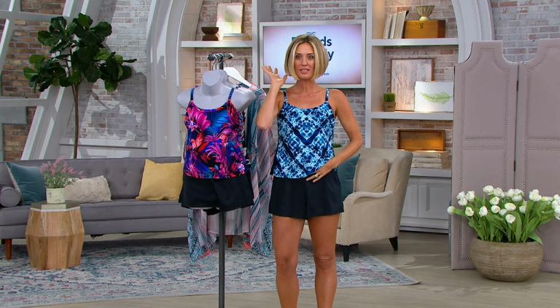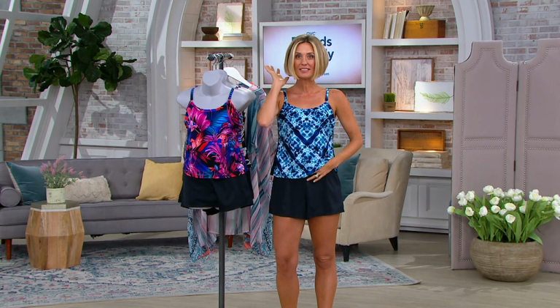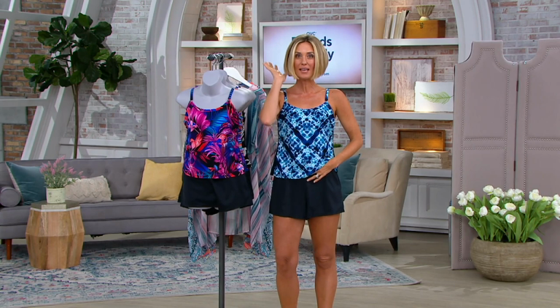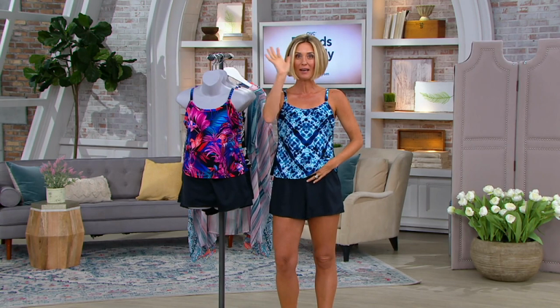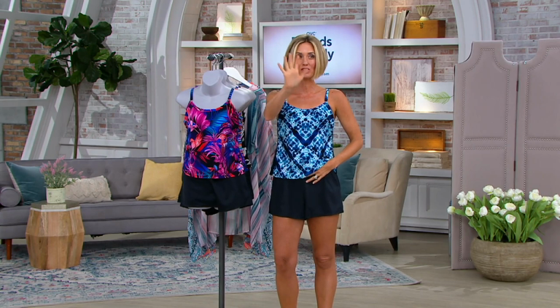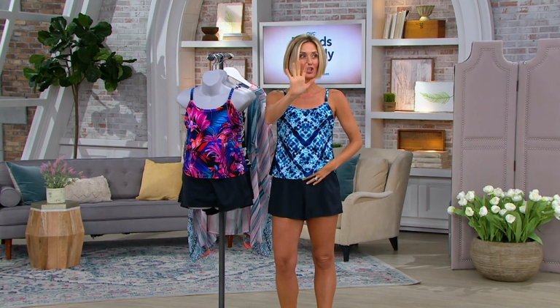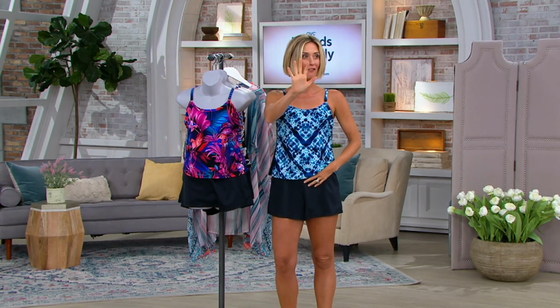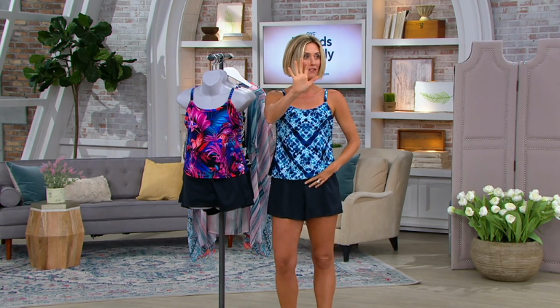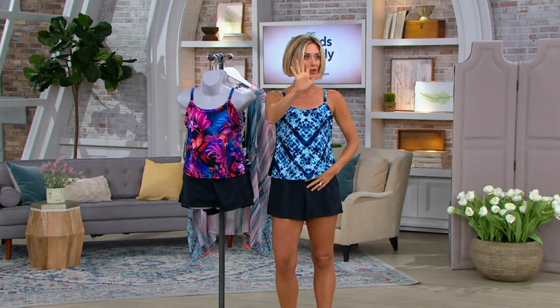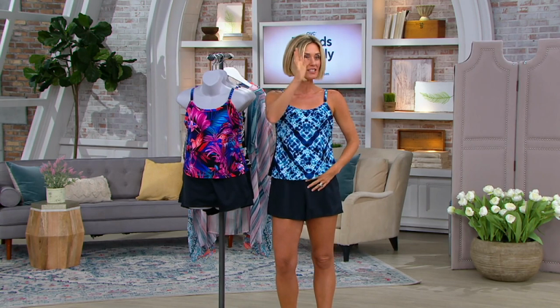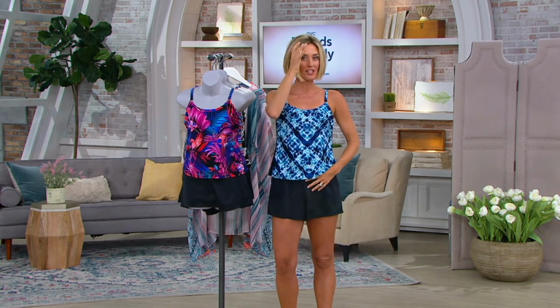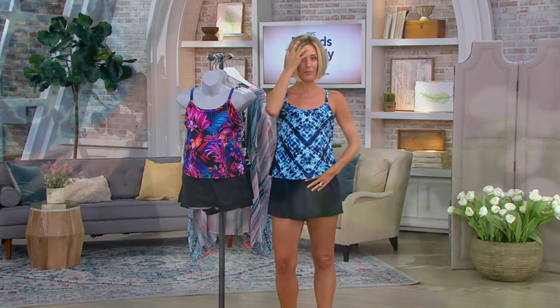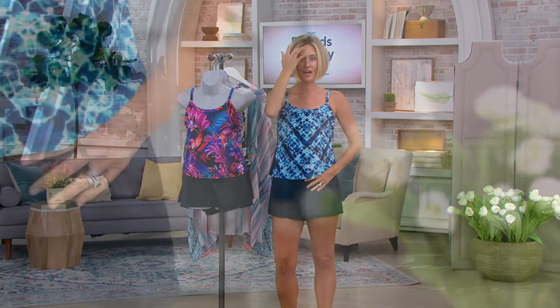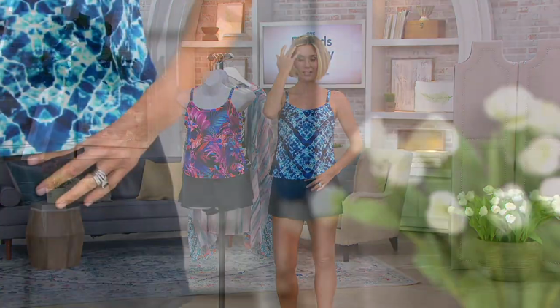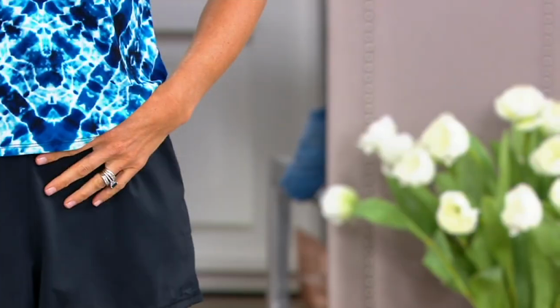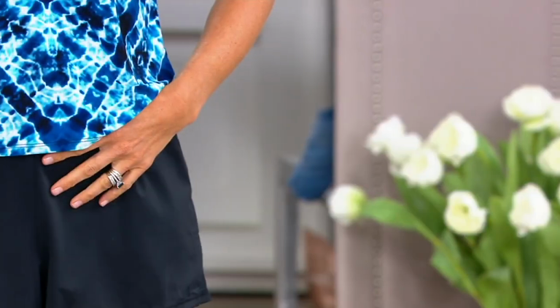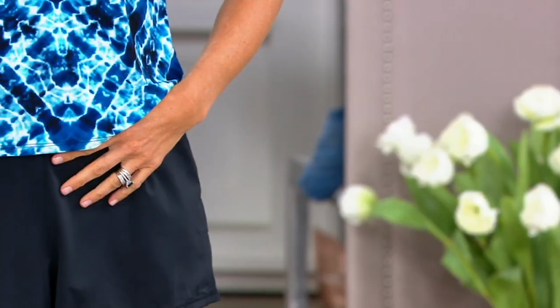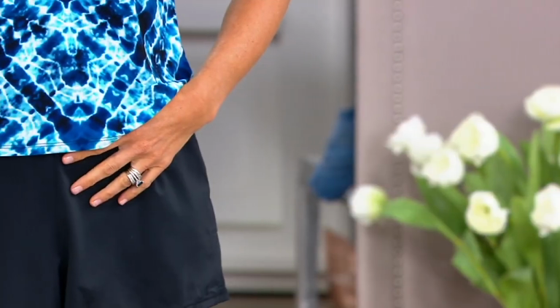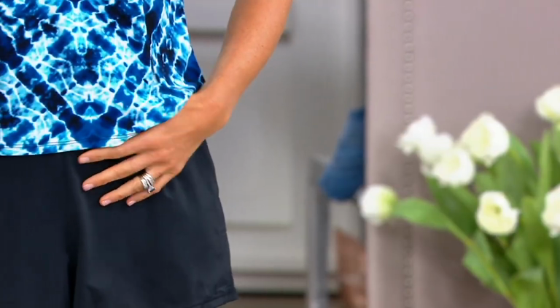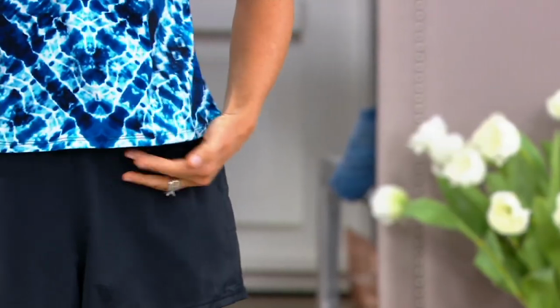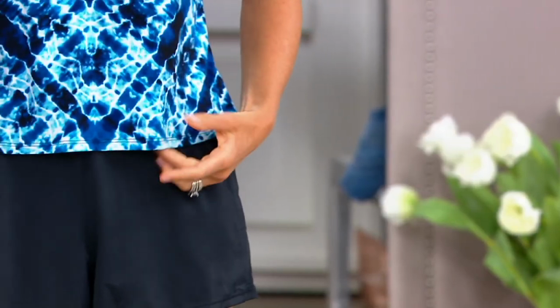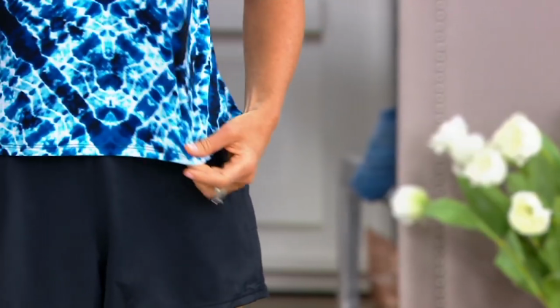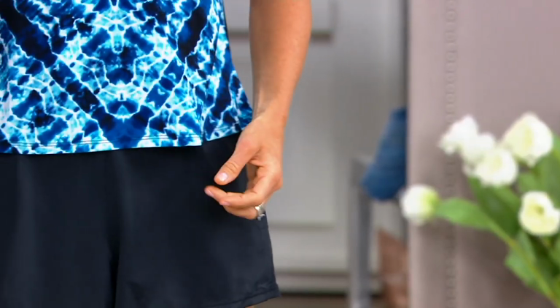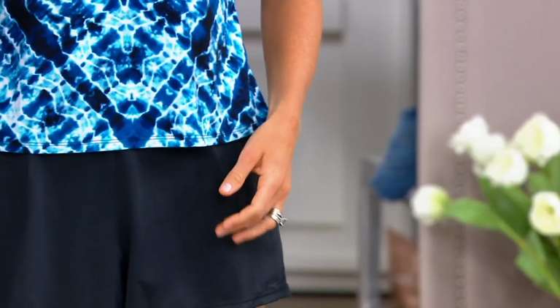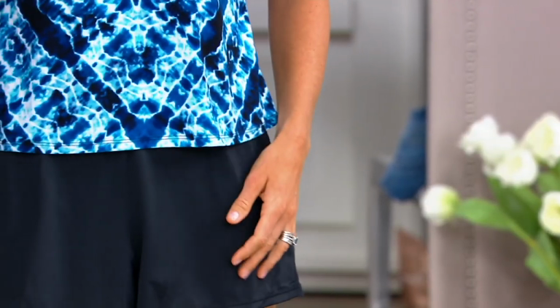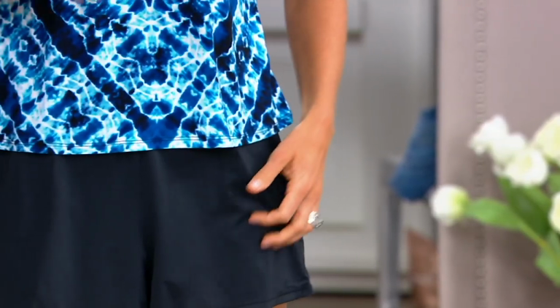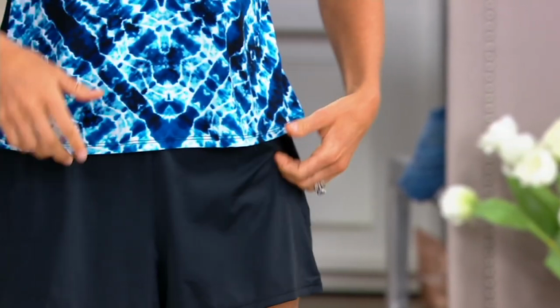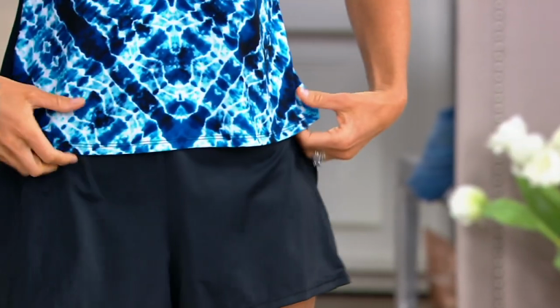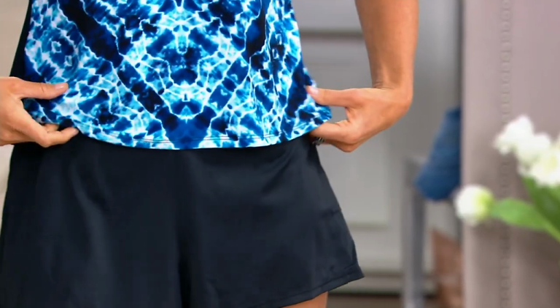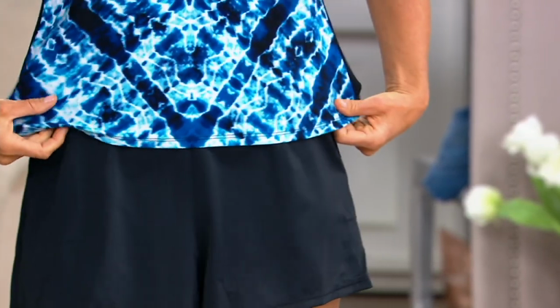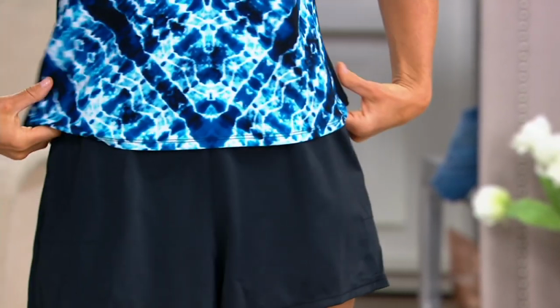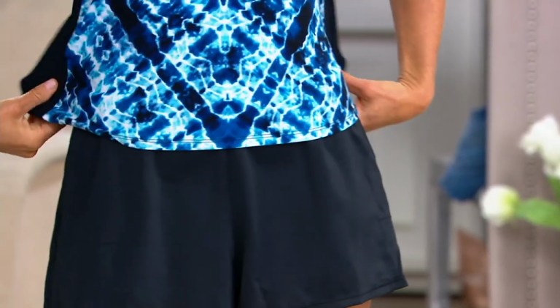Make sure your phone isn't in your pocket if you go in the water. My husband is notorious for doing that.